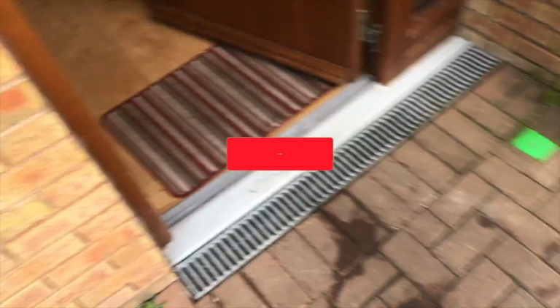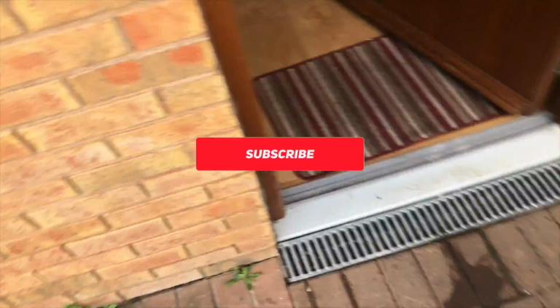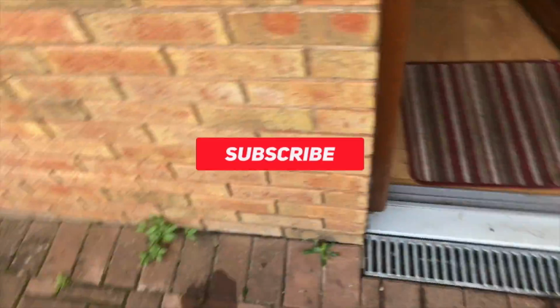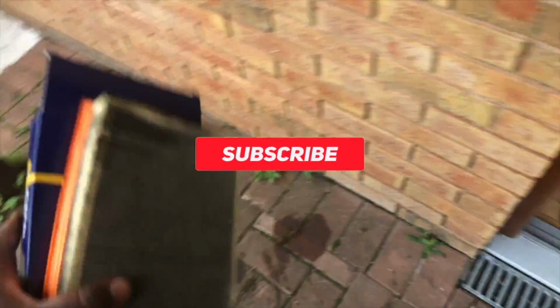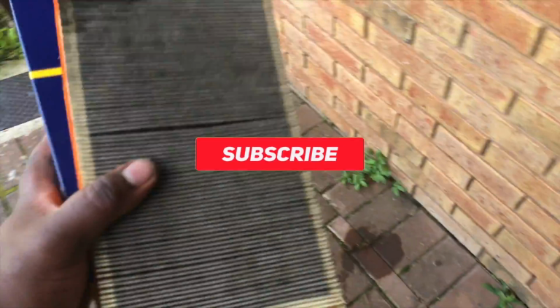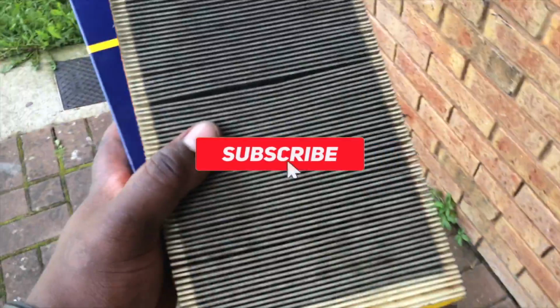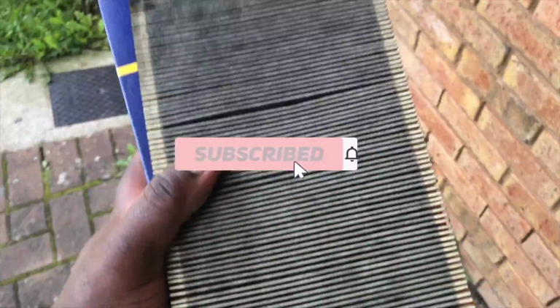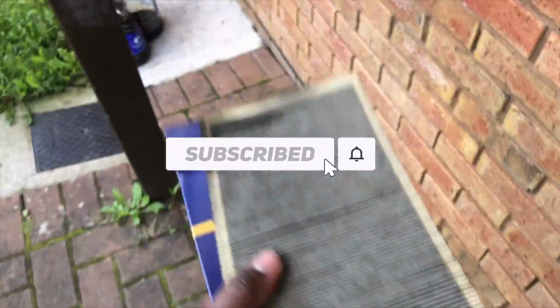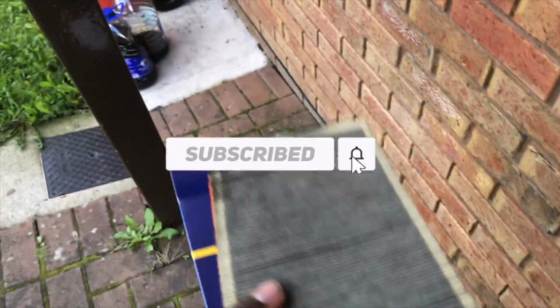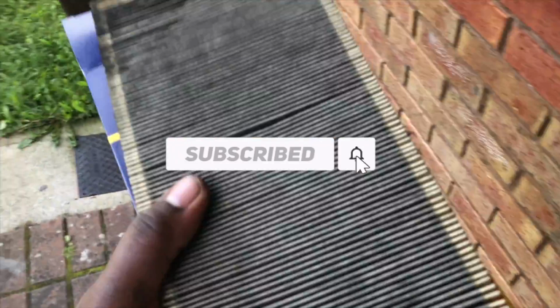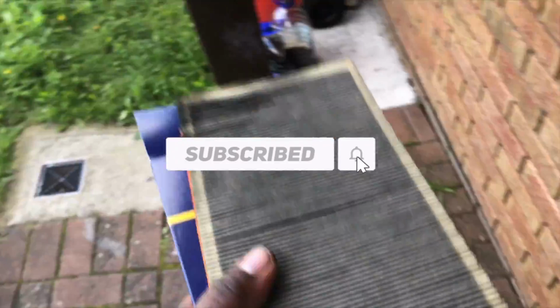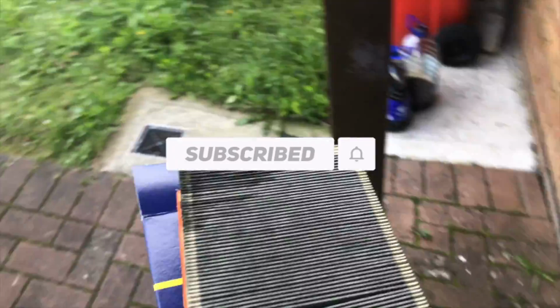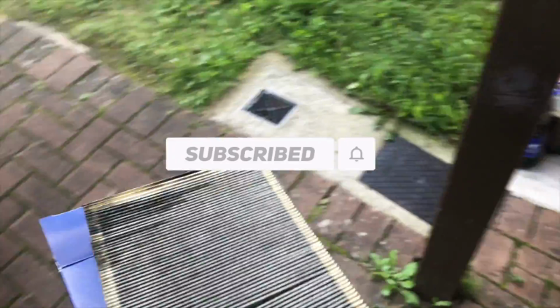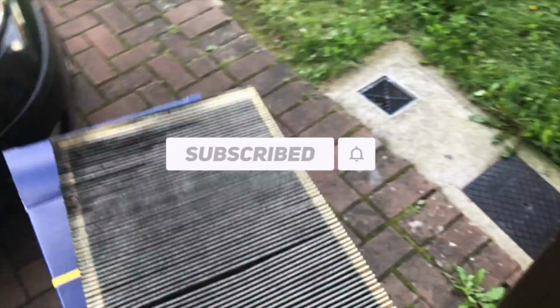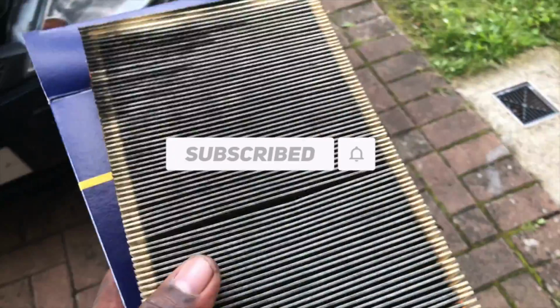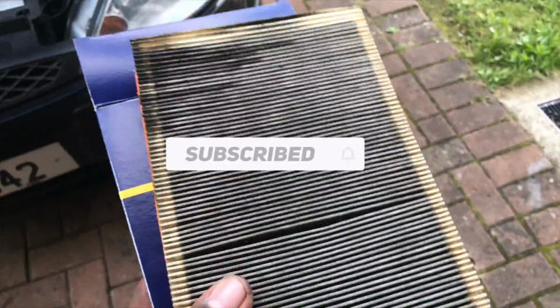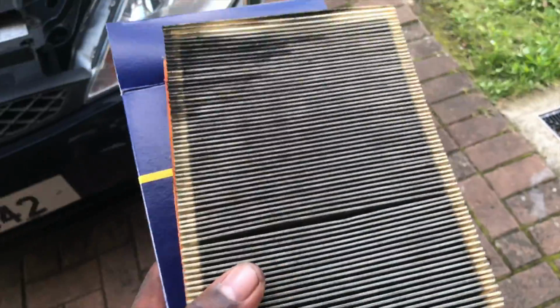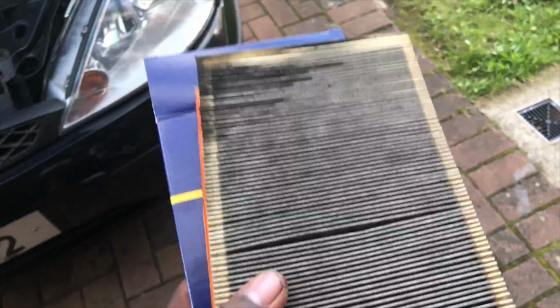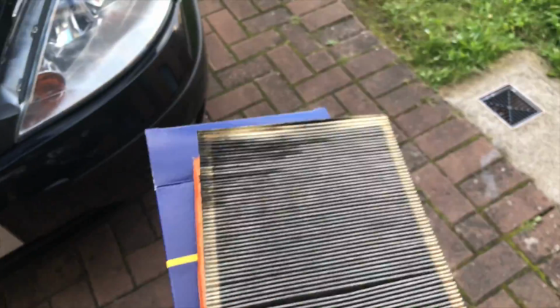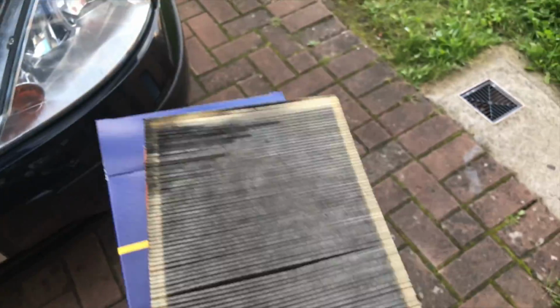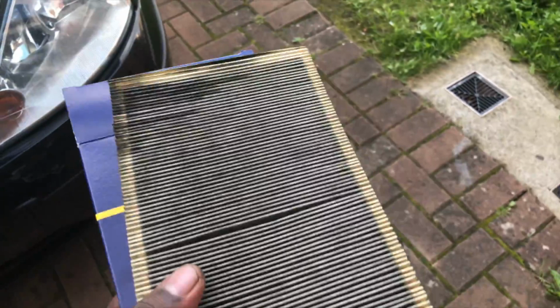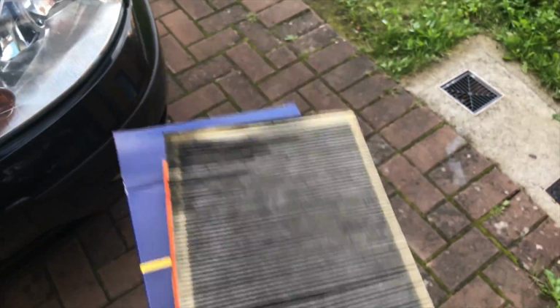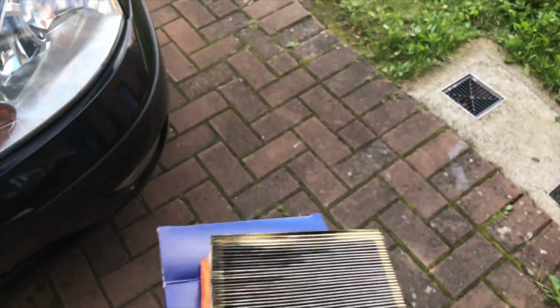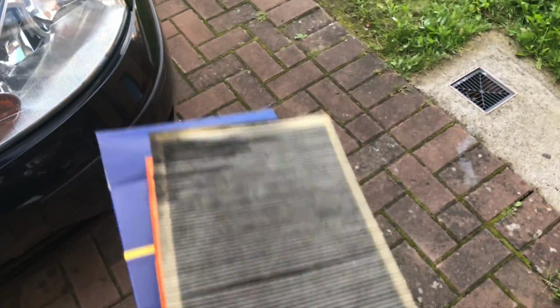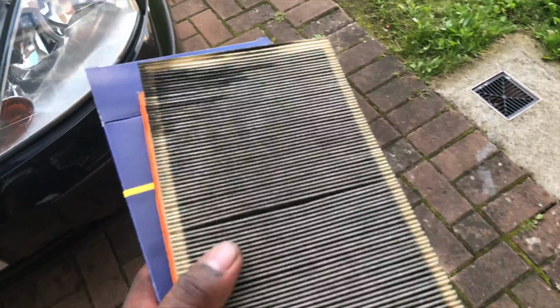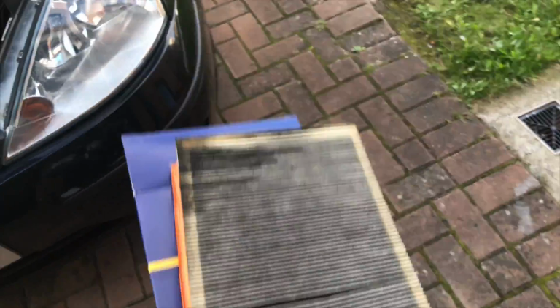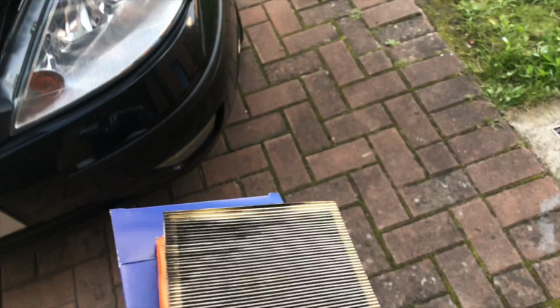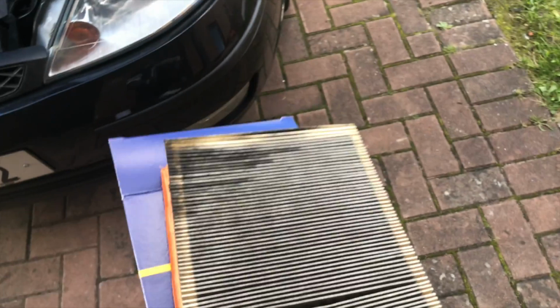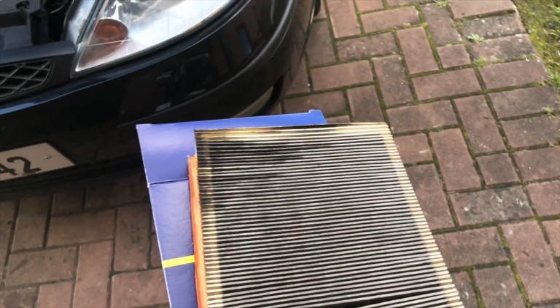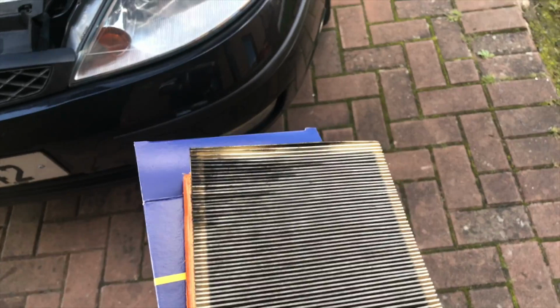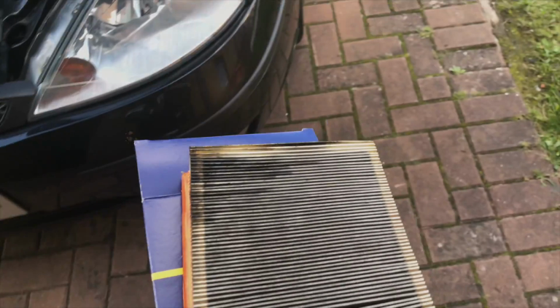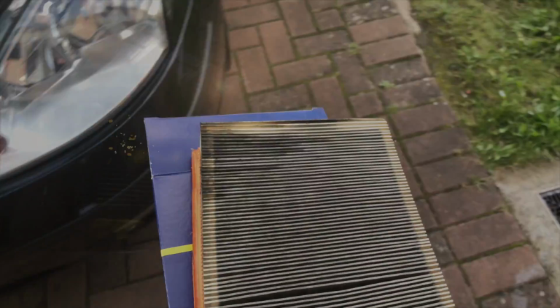If you're happy with what I'm doing, subscribe, like, share, and leave a comment. Cheers, peace.